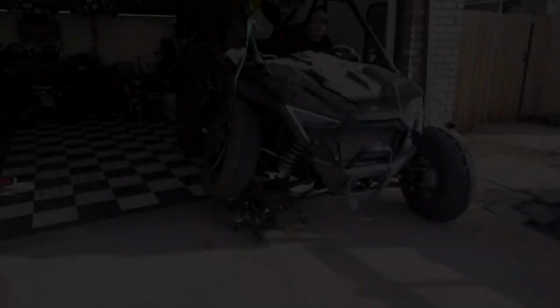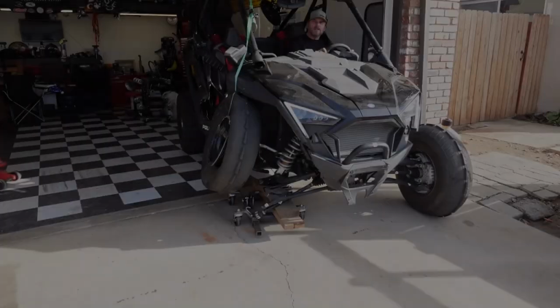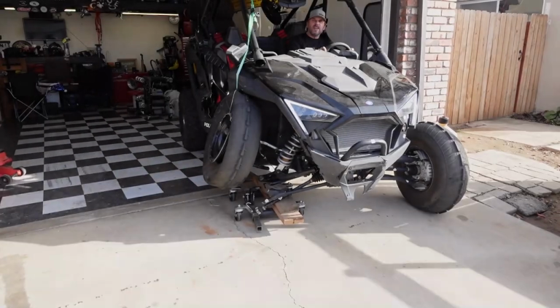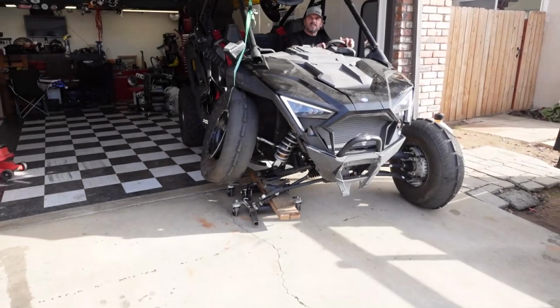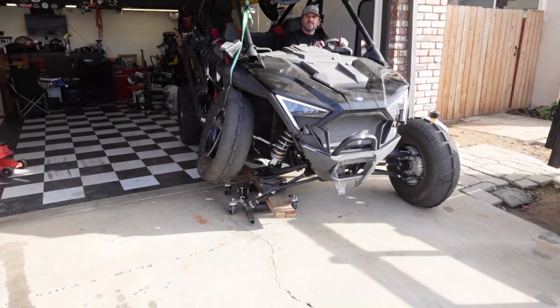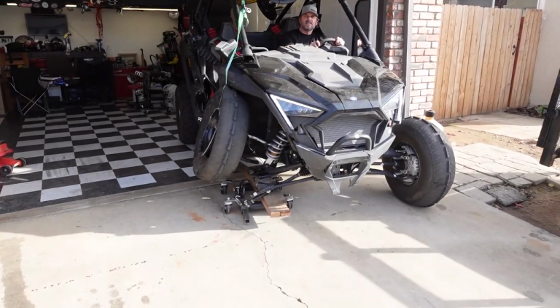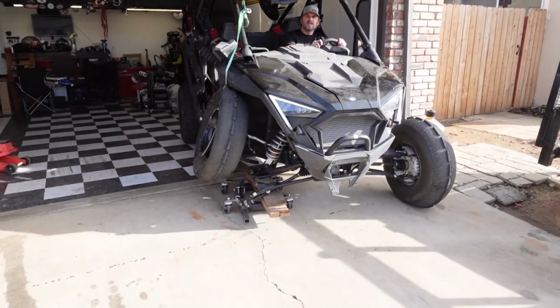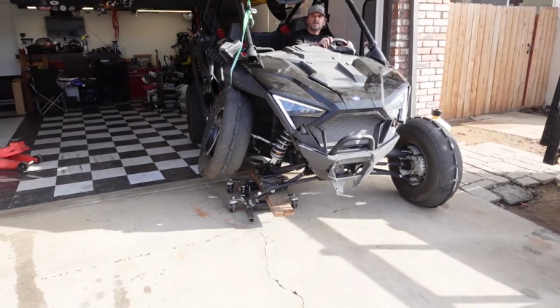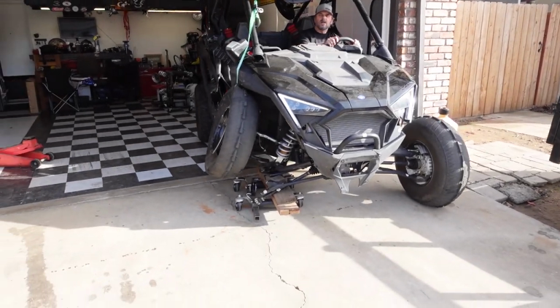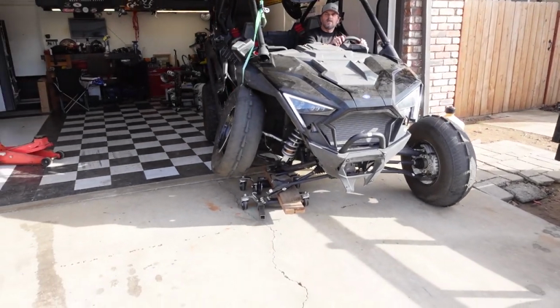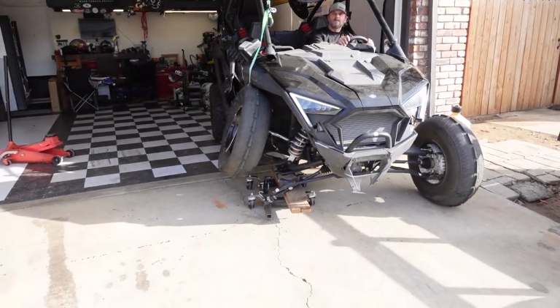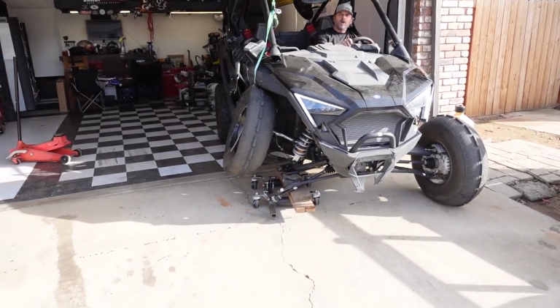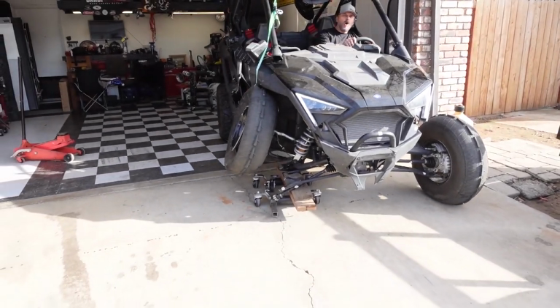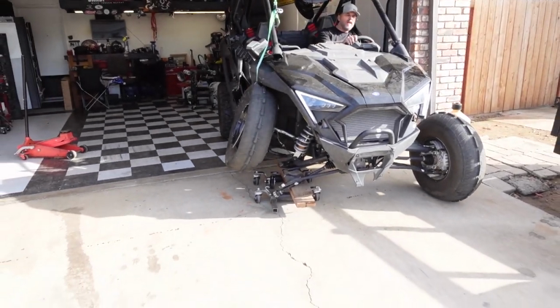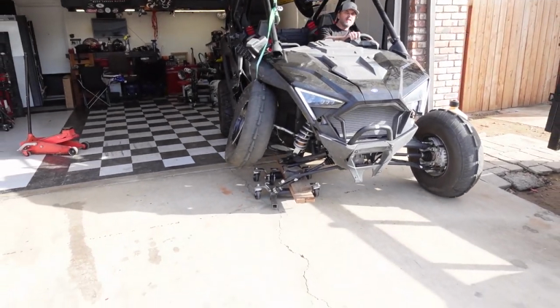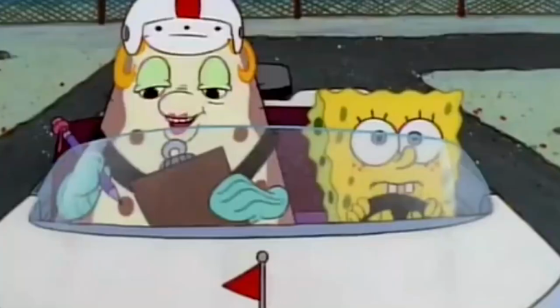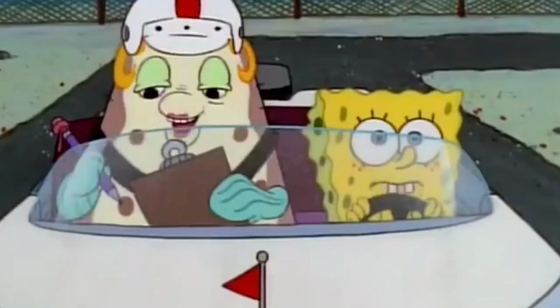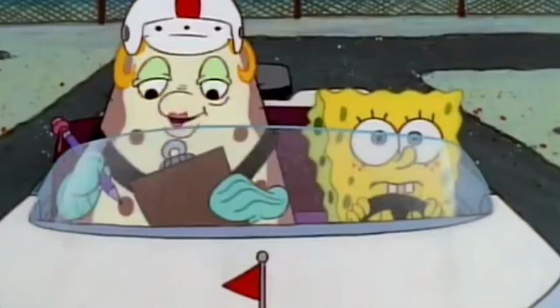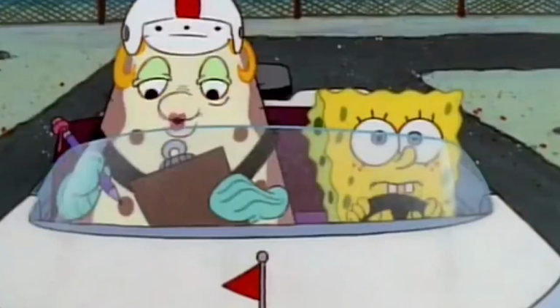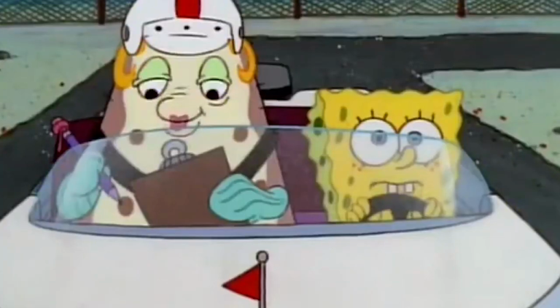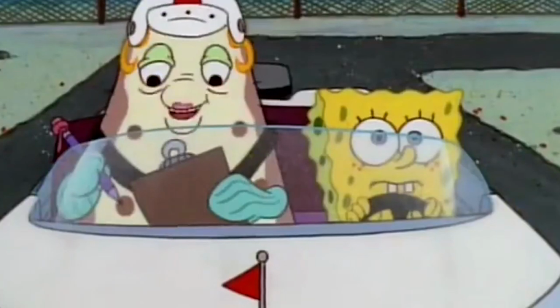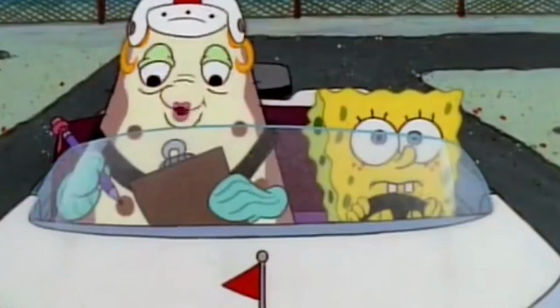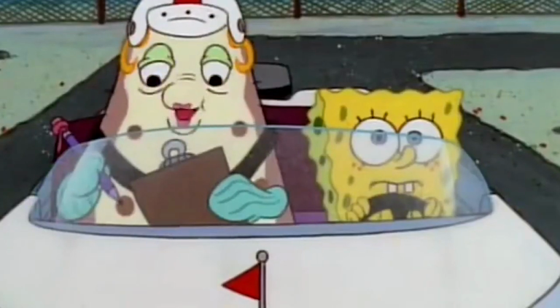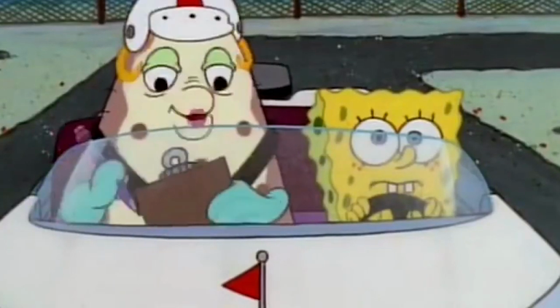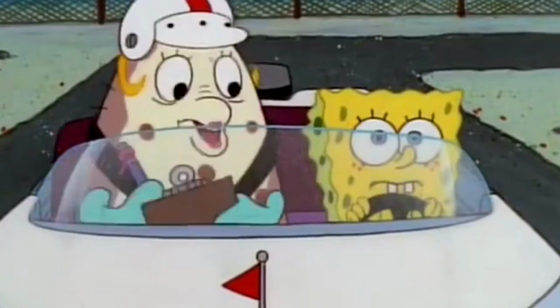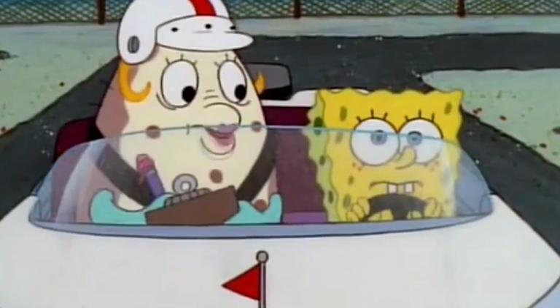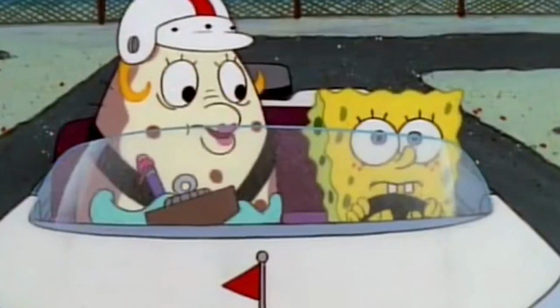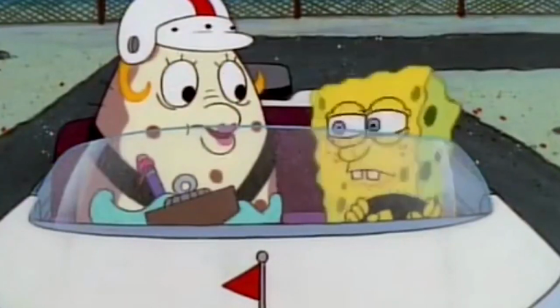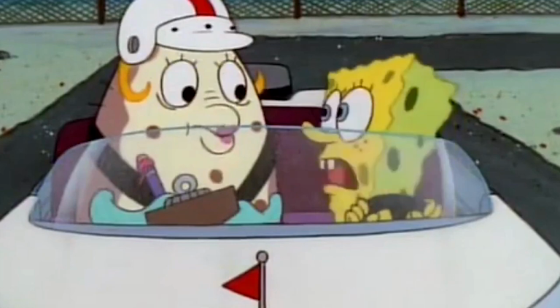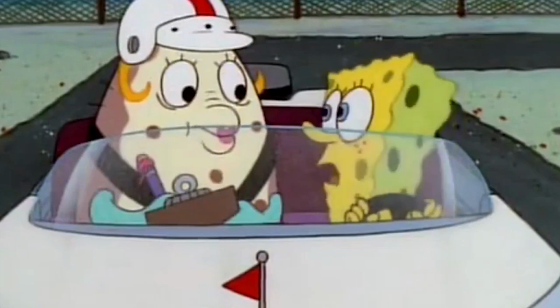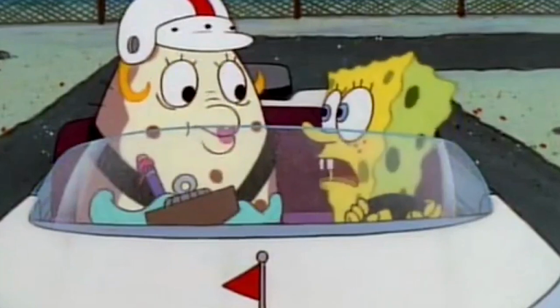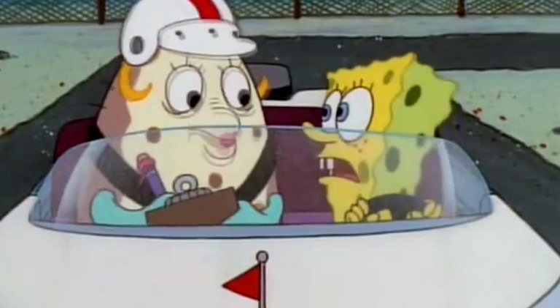Watch it. I'm watching it. Floor it. Now, what do you do next? Floor it.